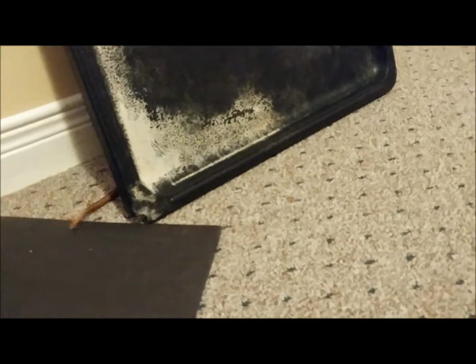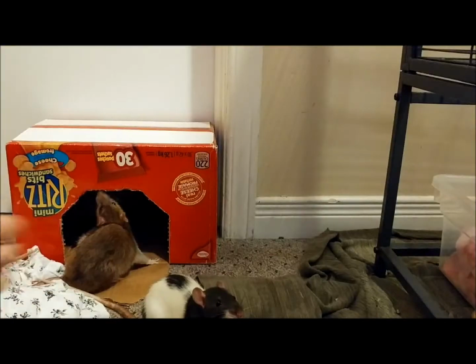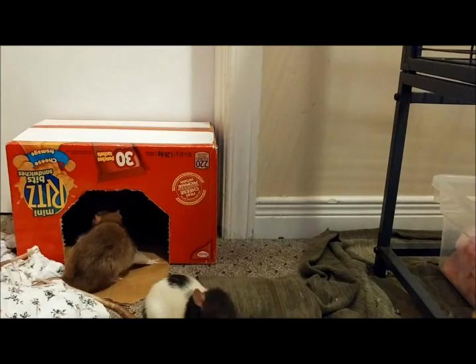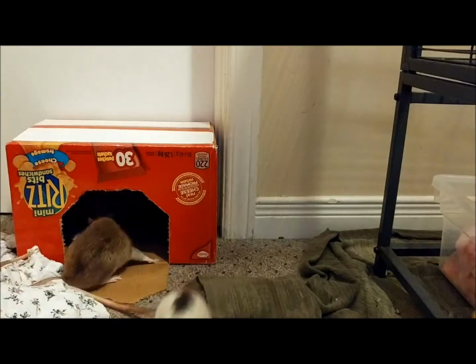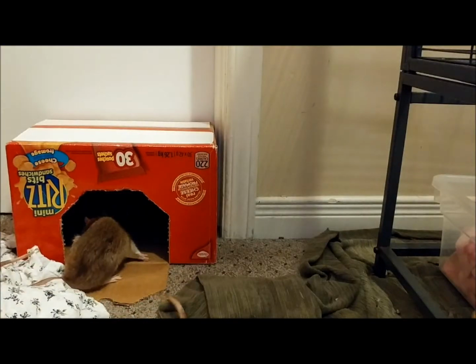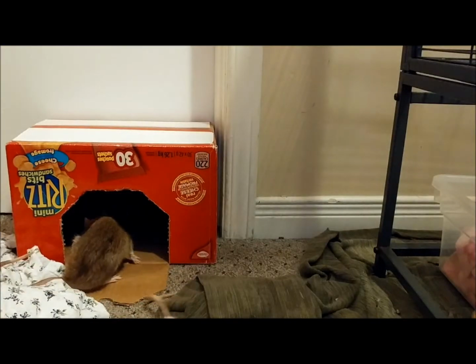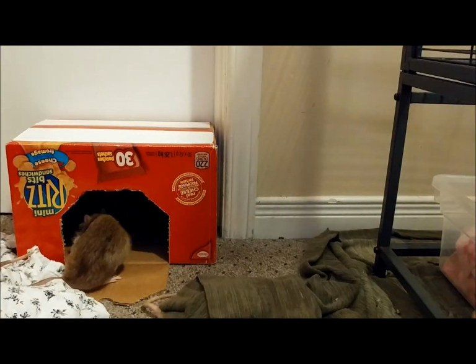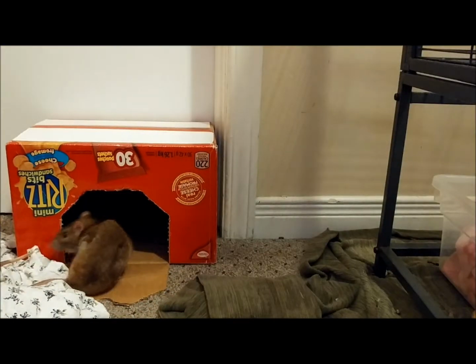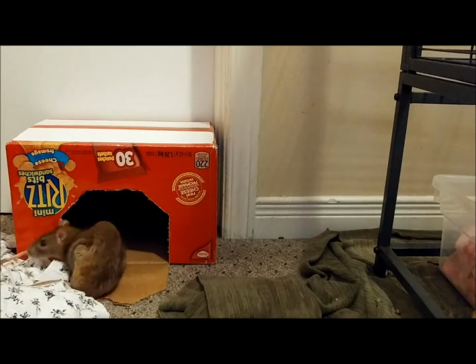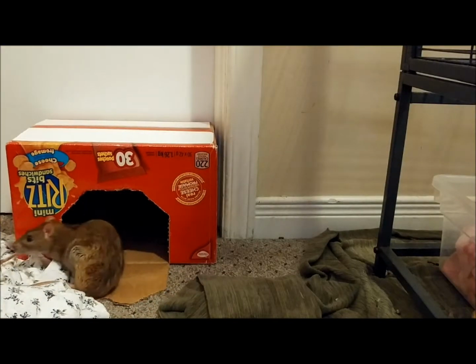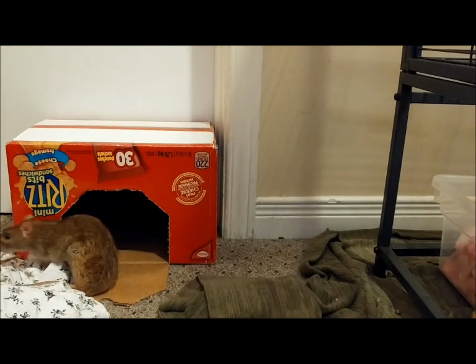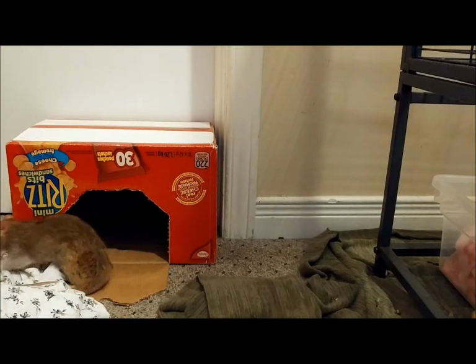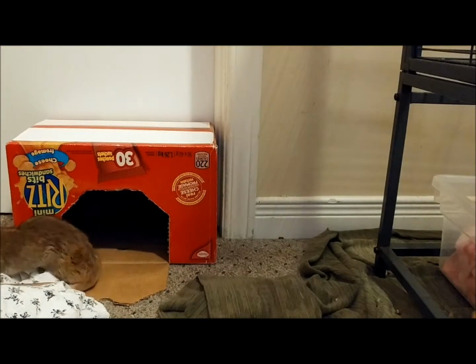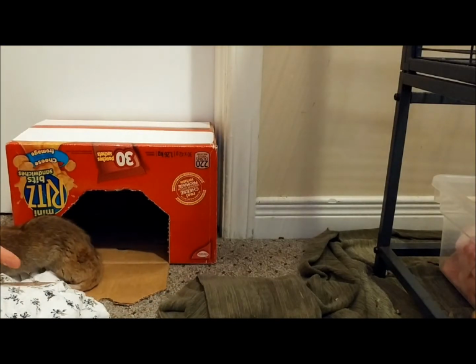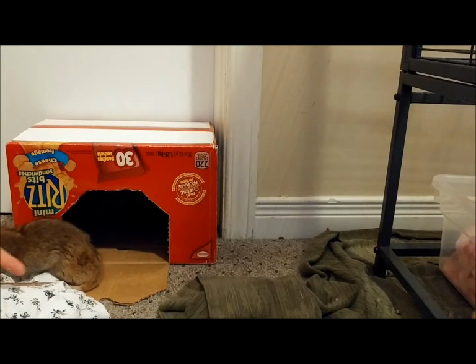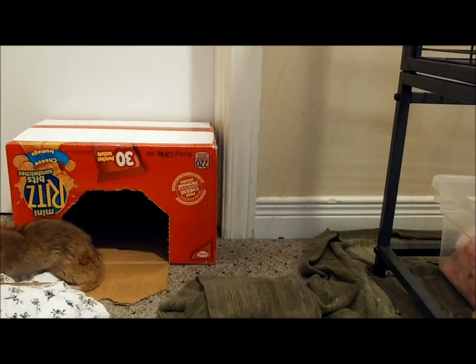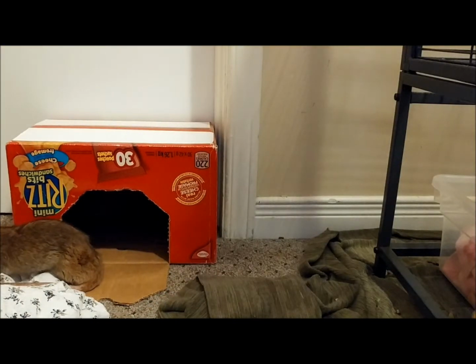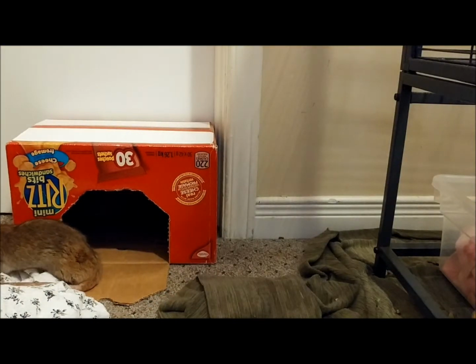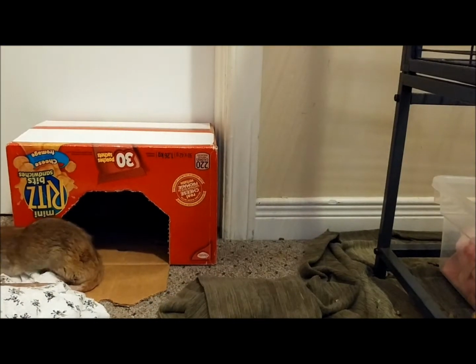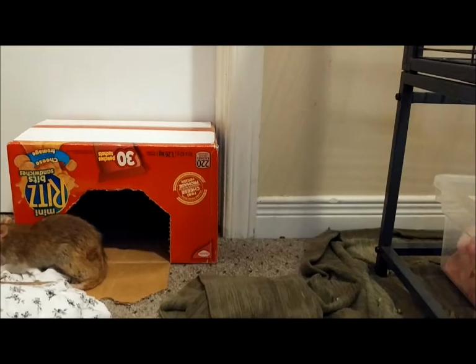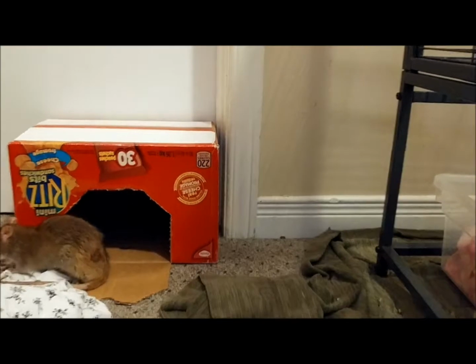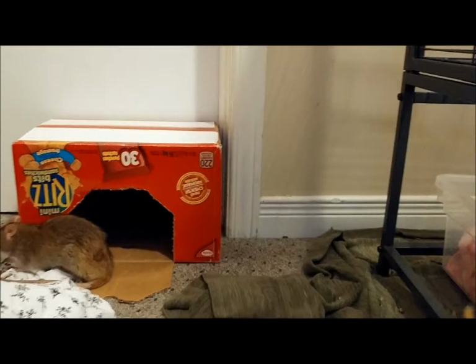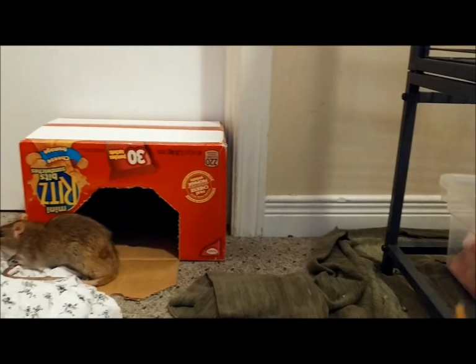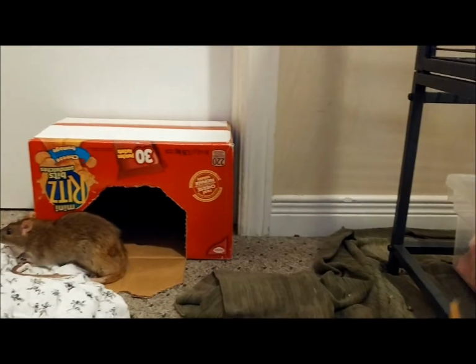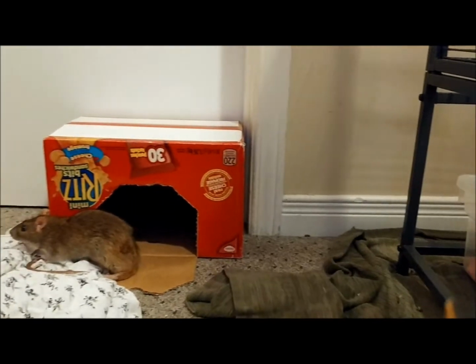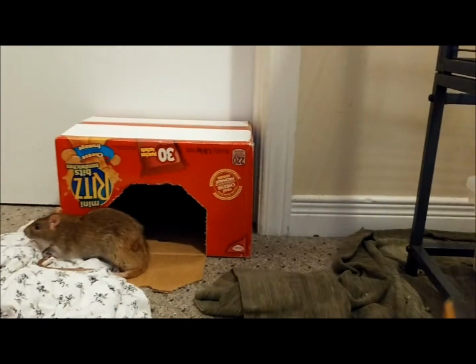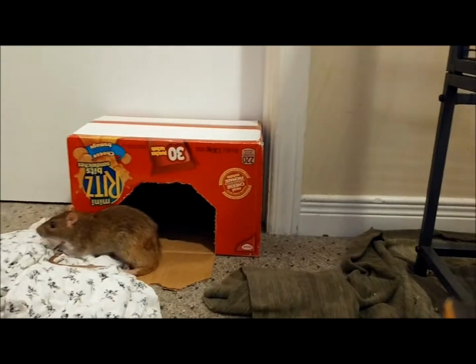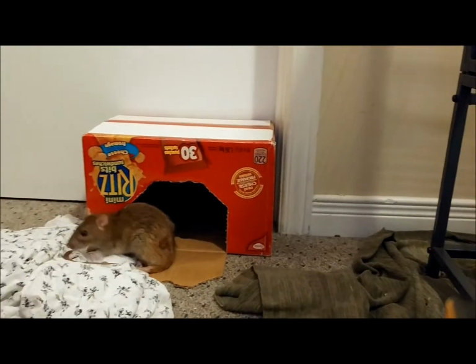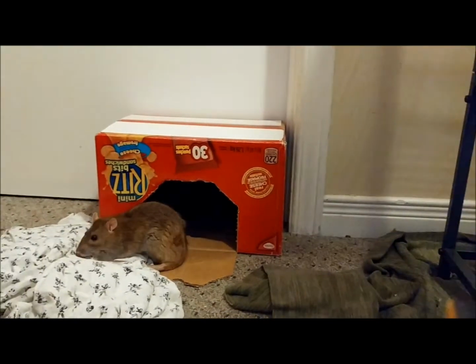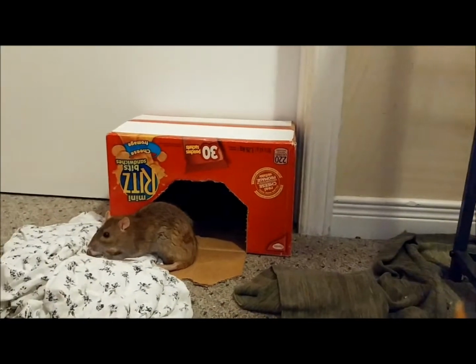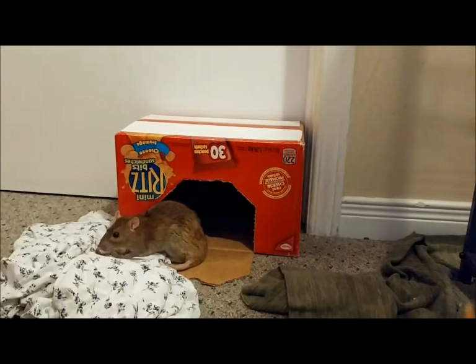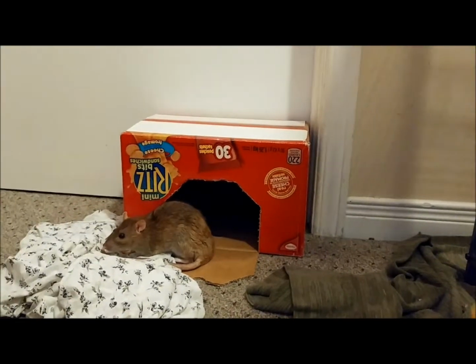You'll notice with Pippa that as she walks, she drags her feet behind her. This is because of hind leg degeneration.